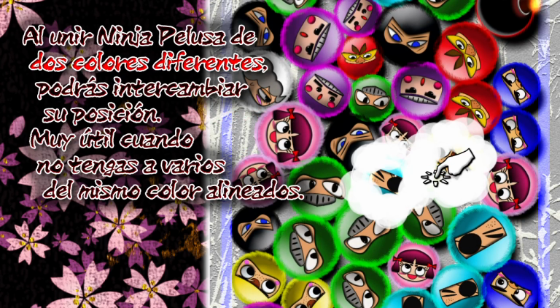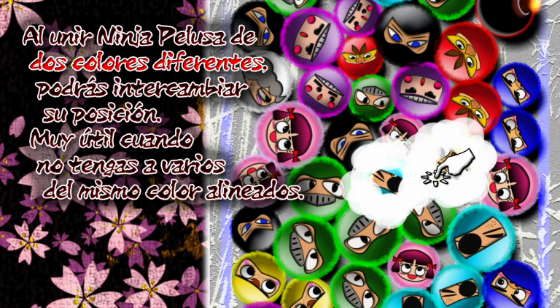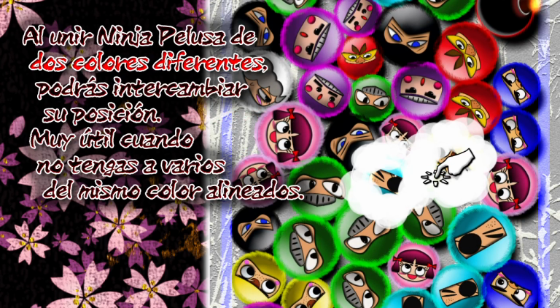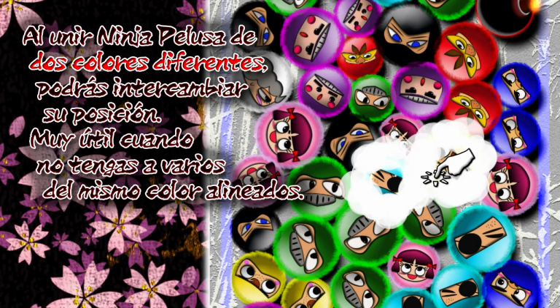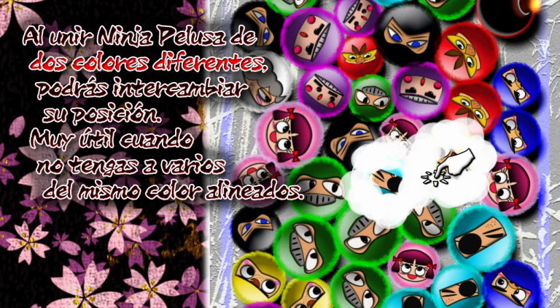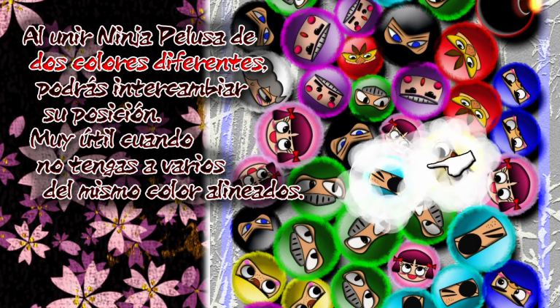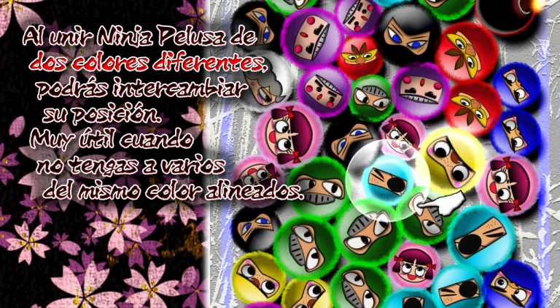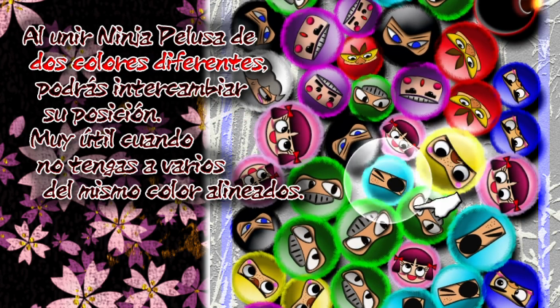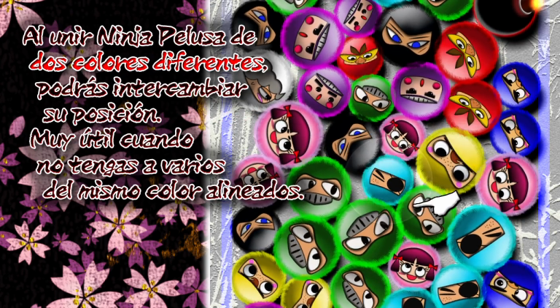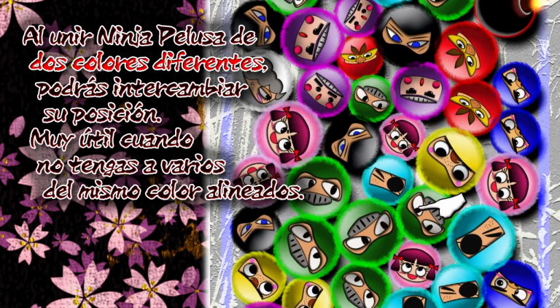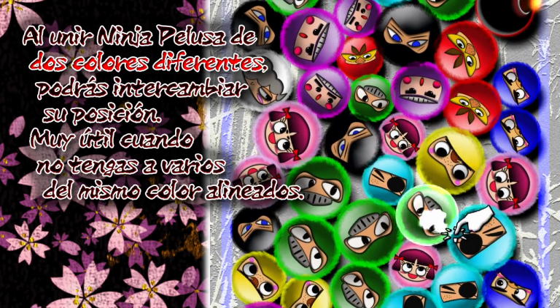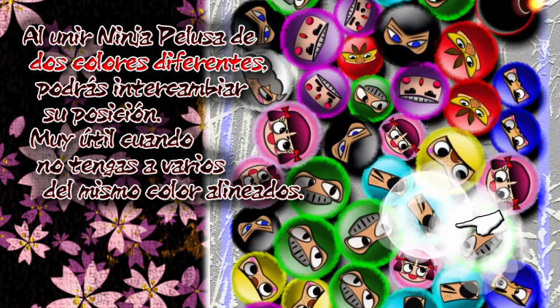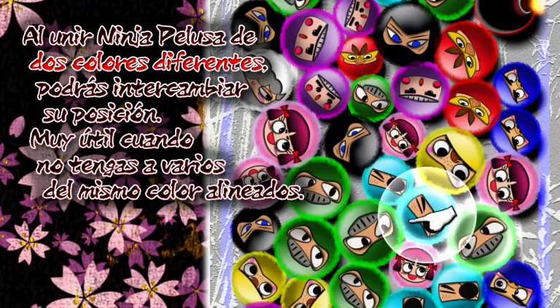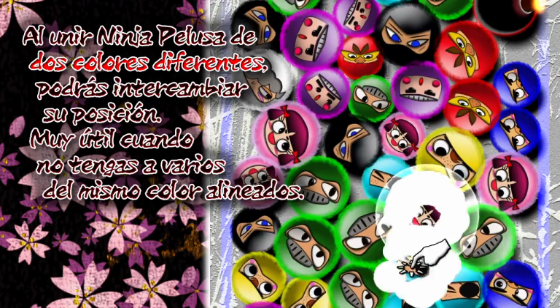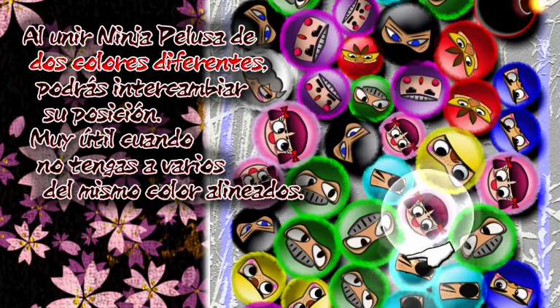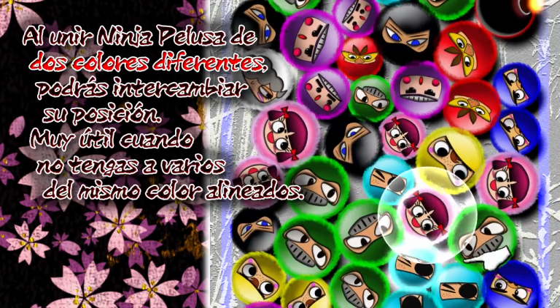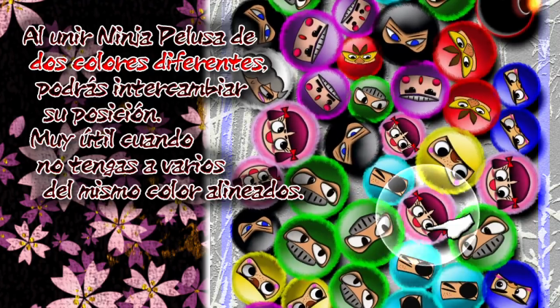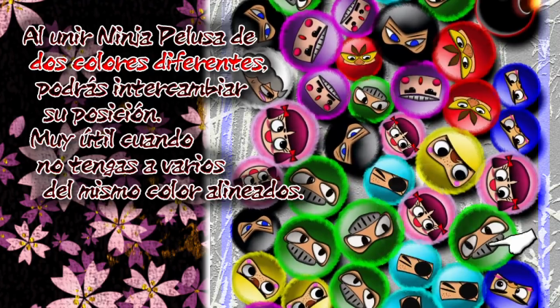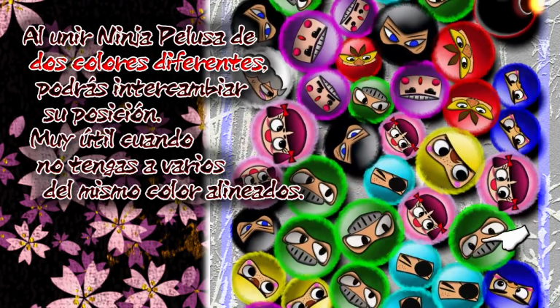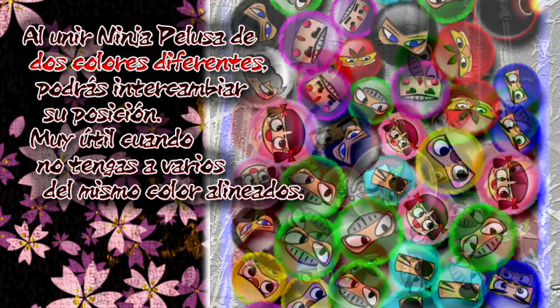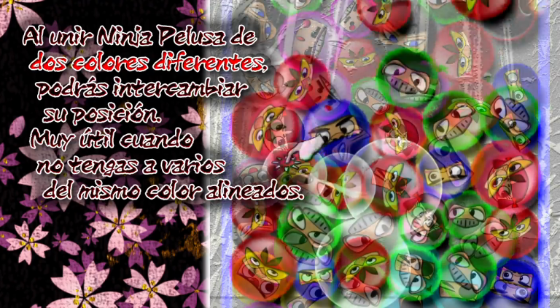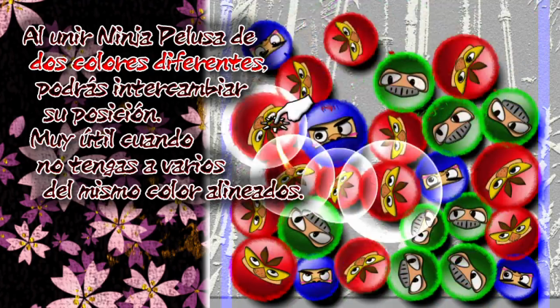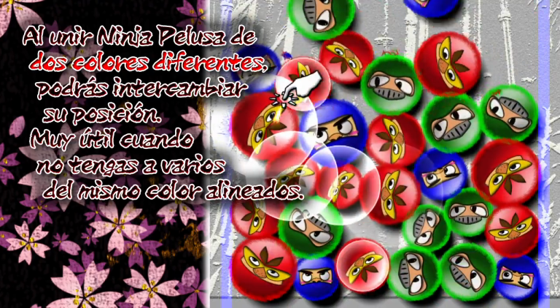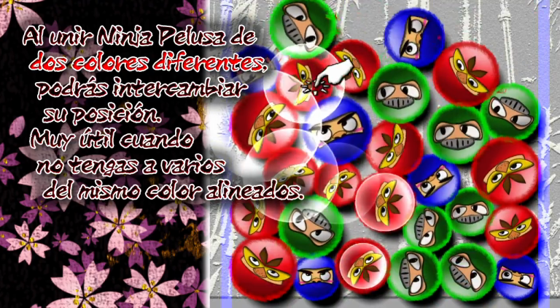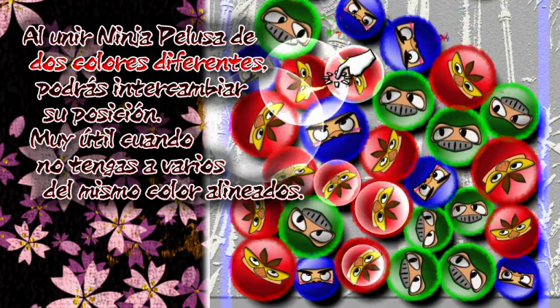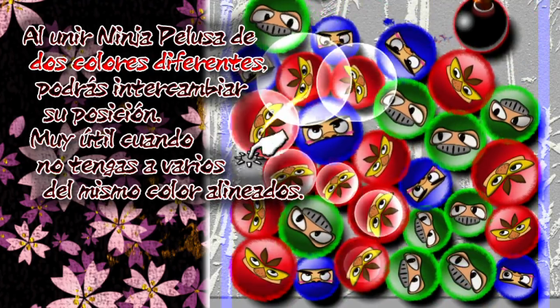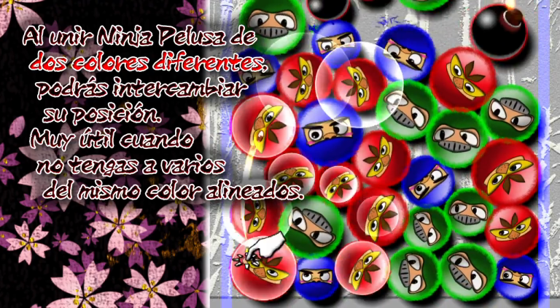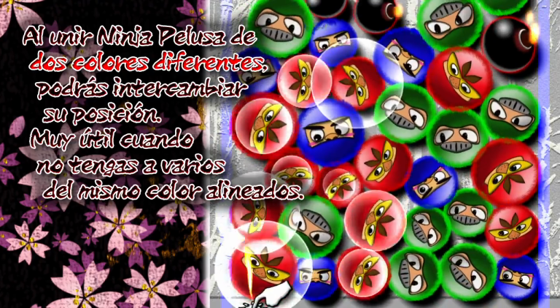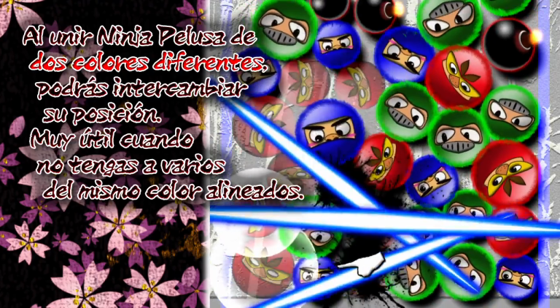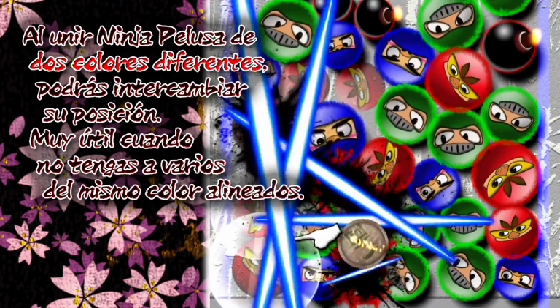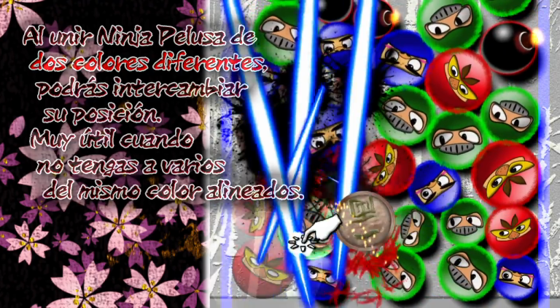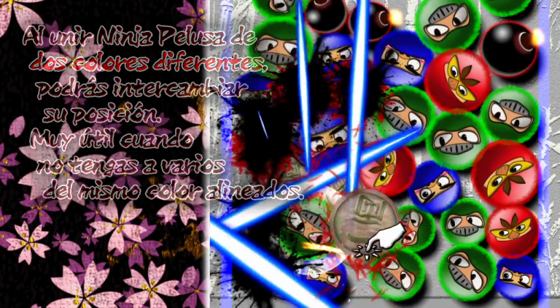You can swipe over two furball ninja of different colors to exchange their position. This is useful if you cannot find two of the same color together.